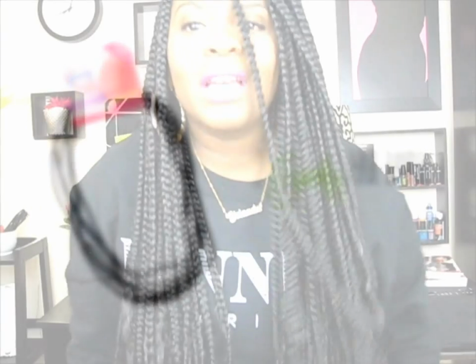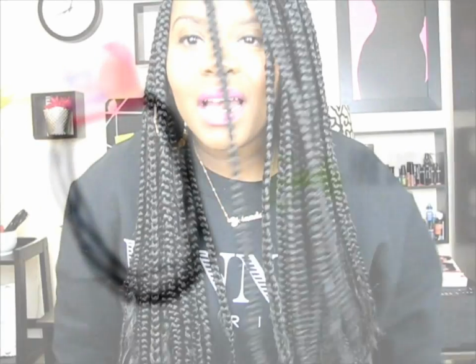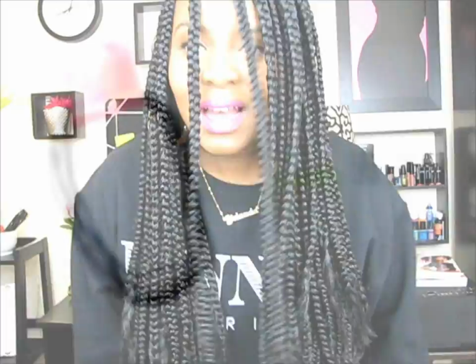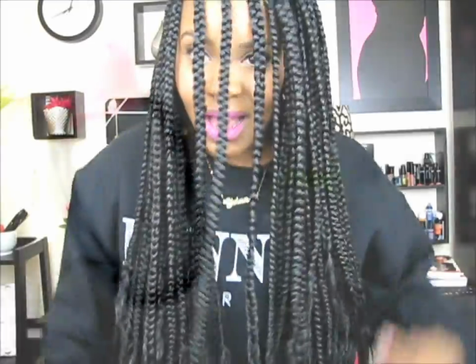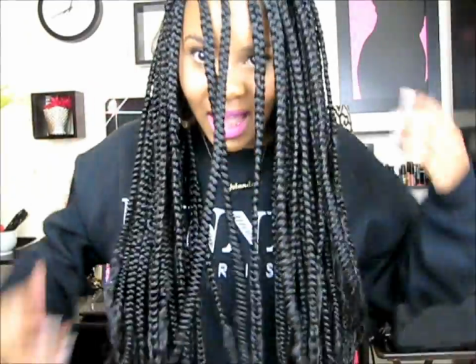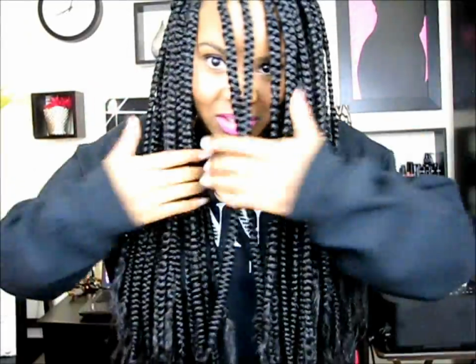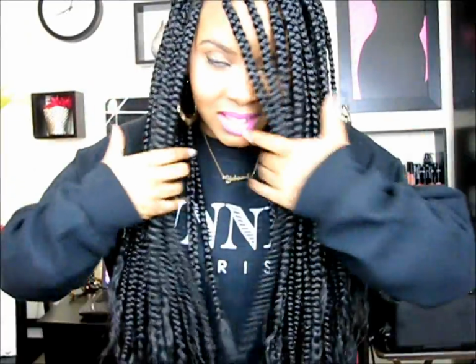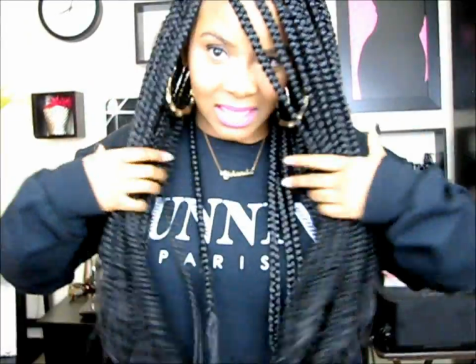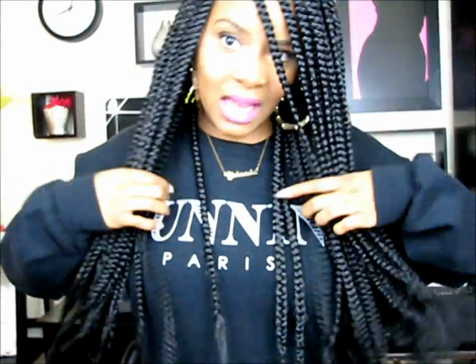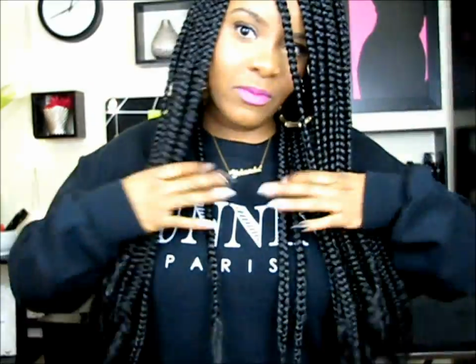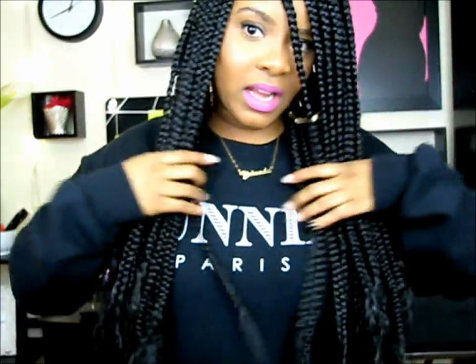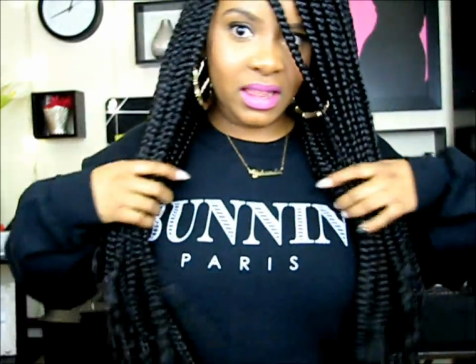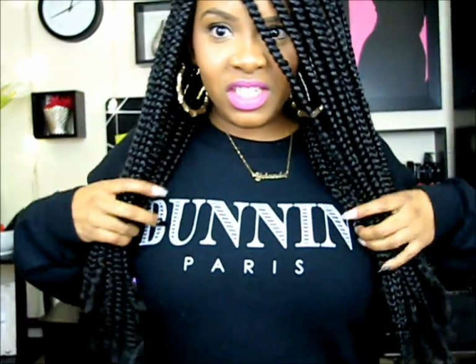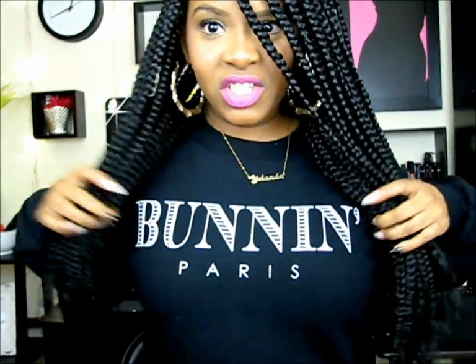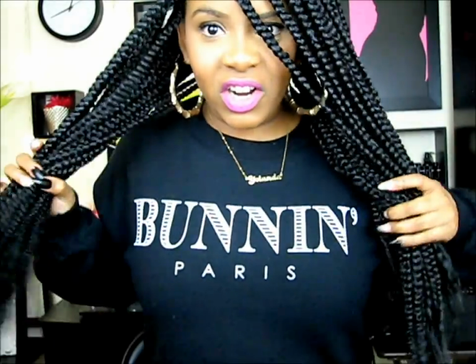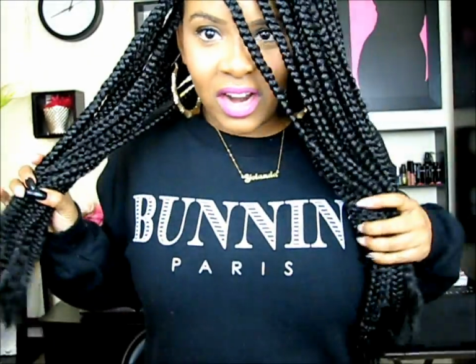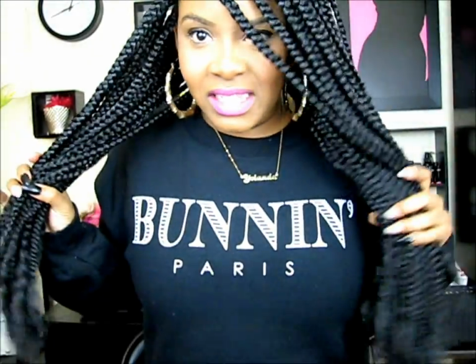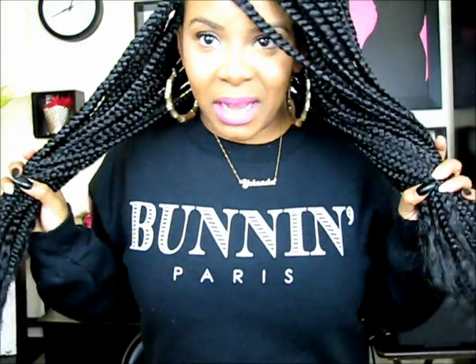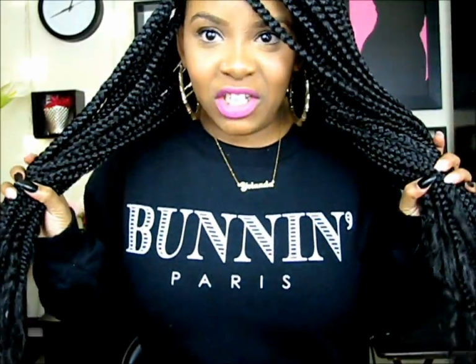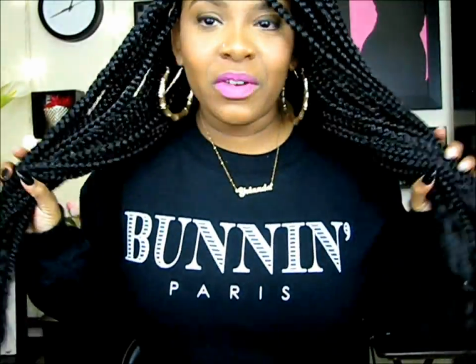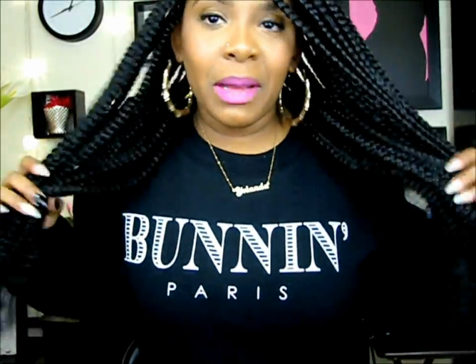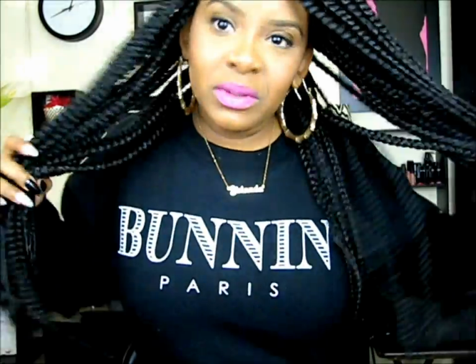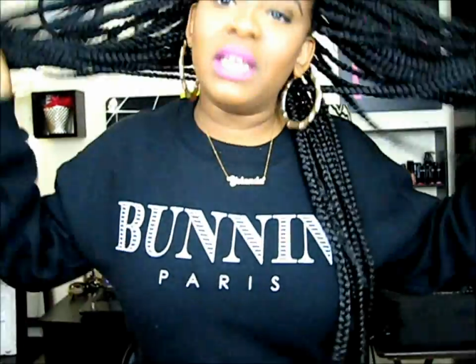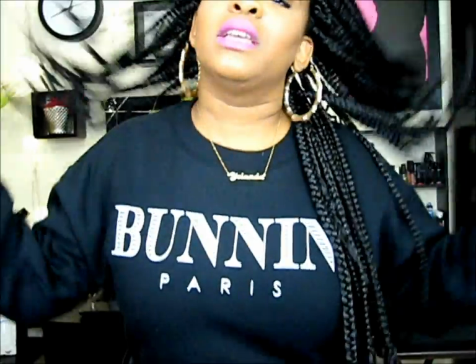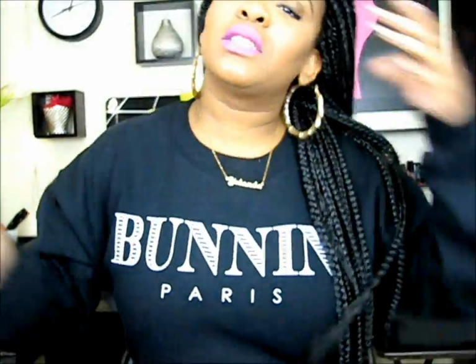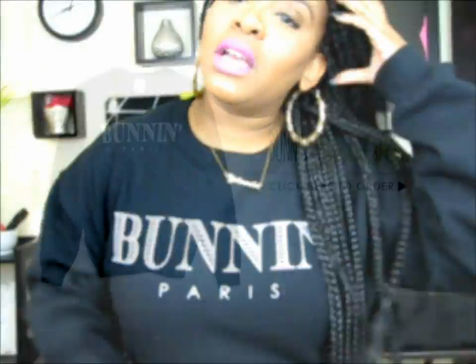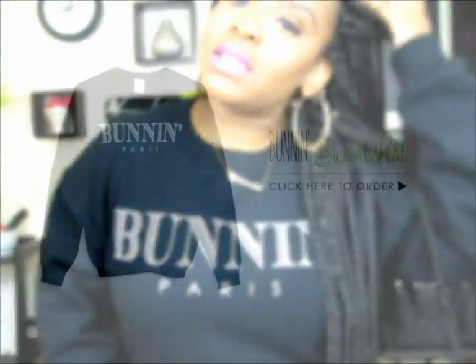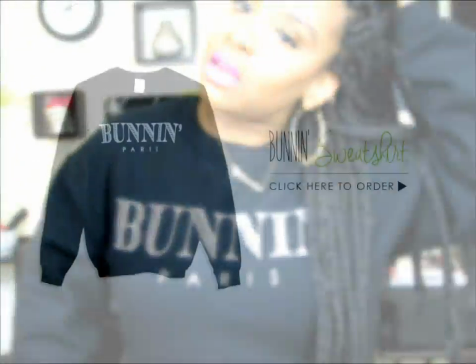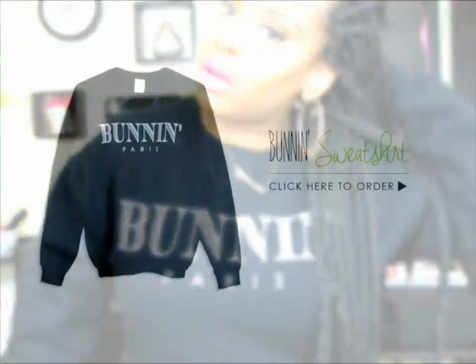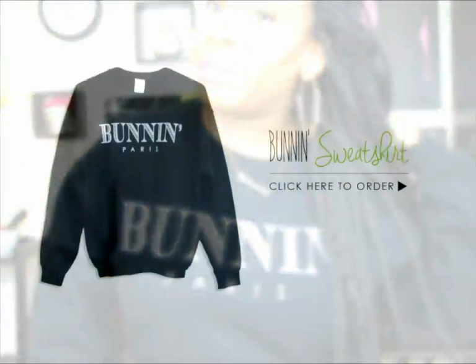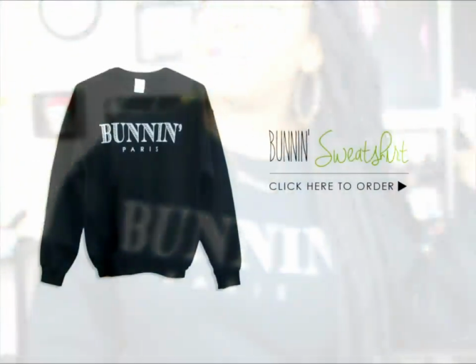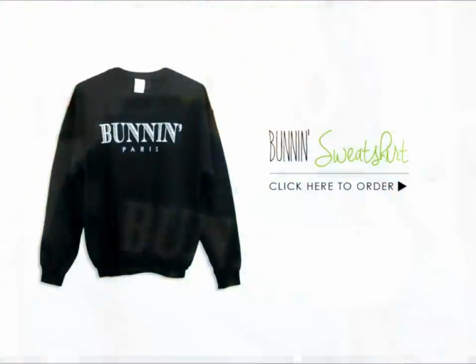As you can see, I'm rocking this shirt from my boutique — it's called Bunning.